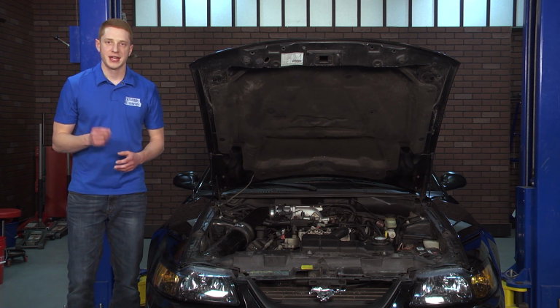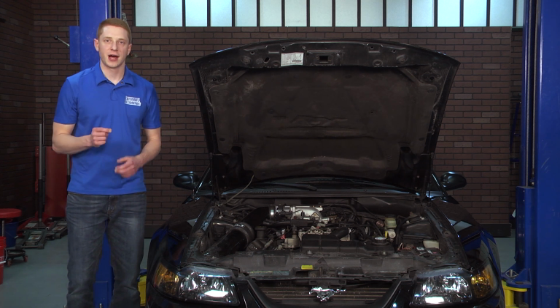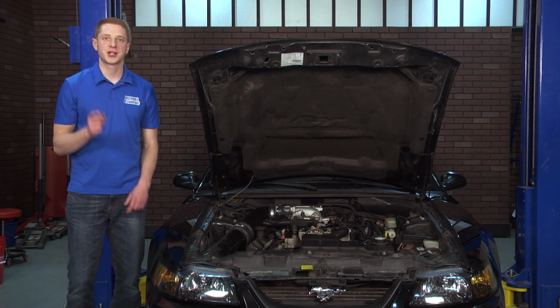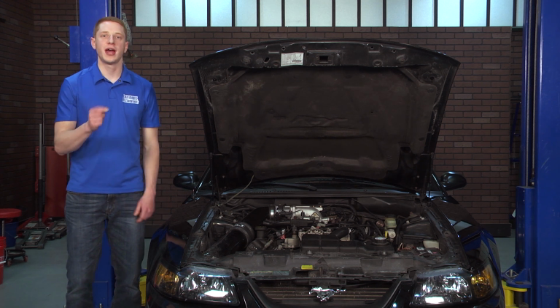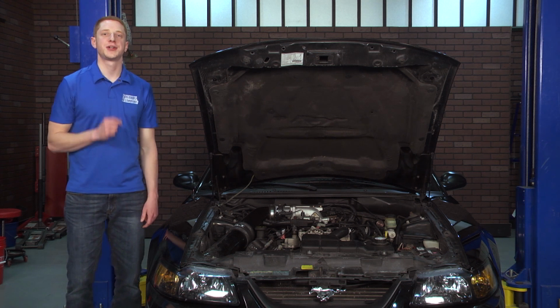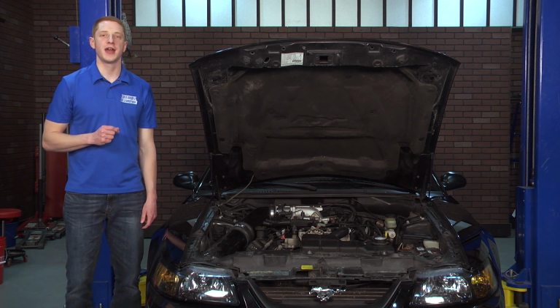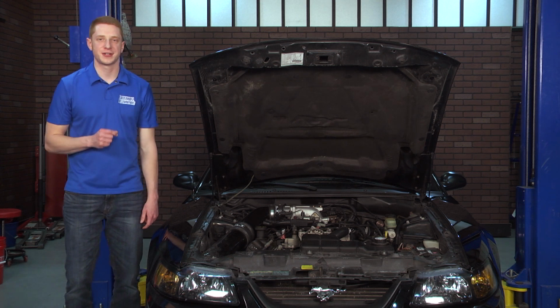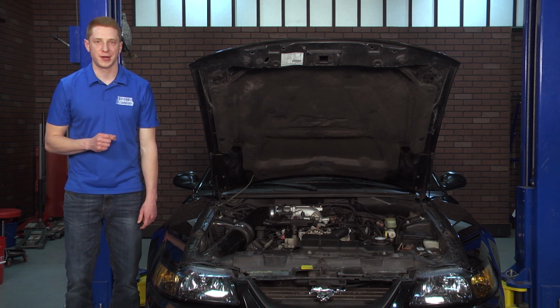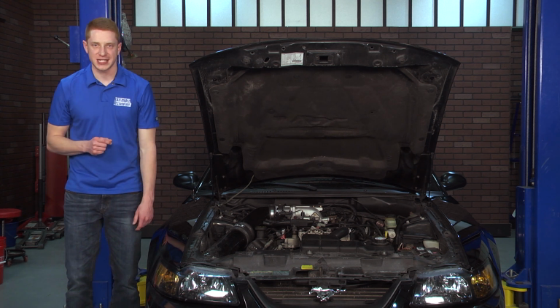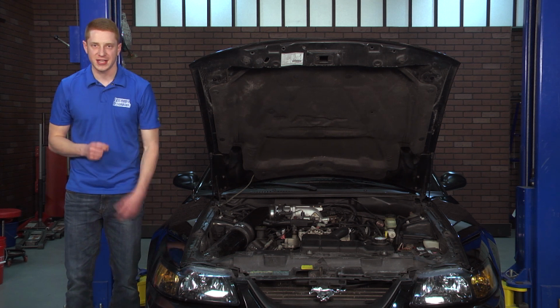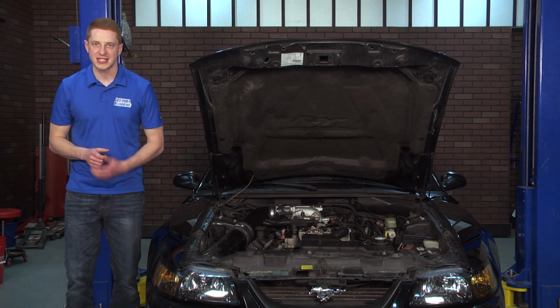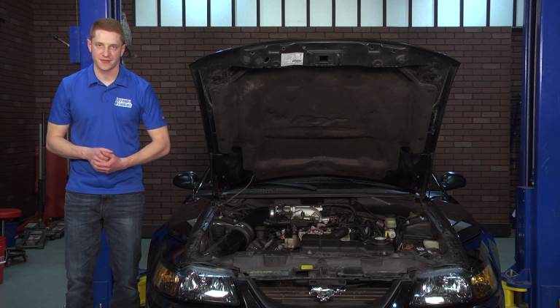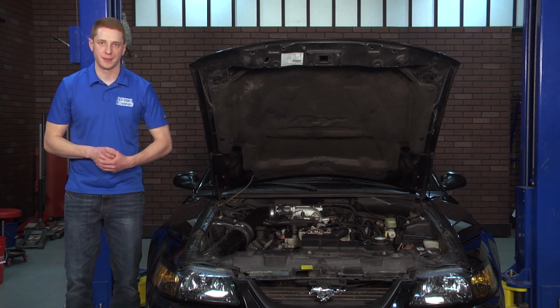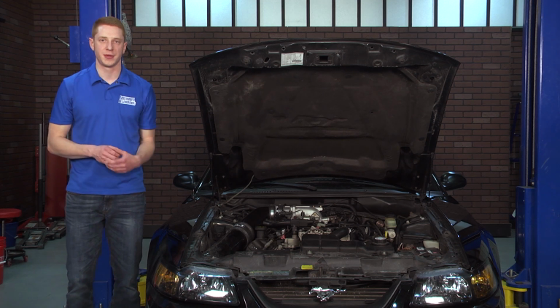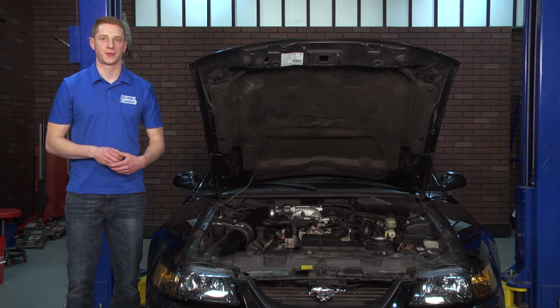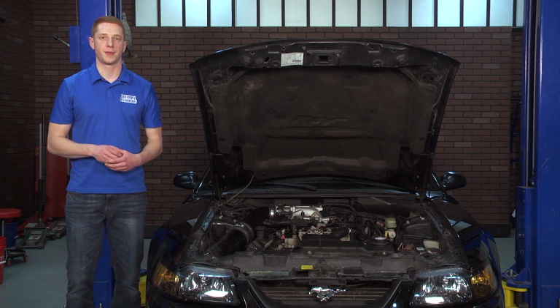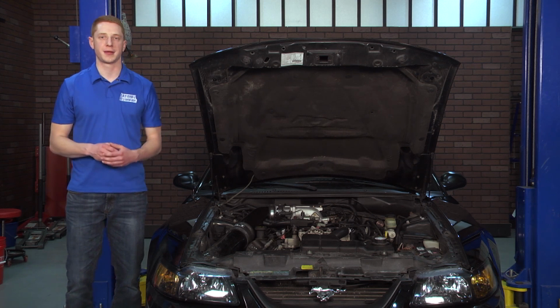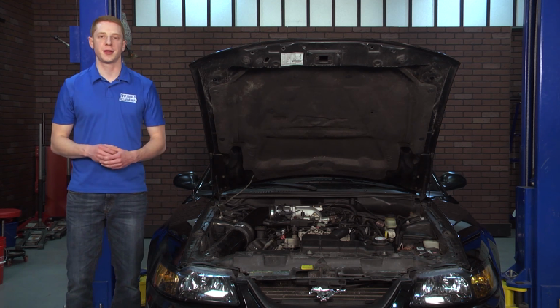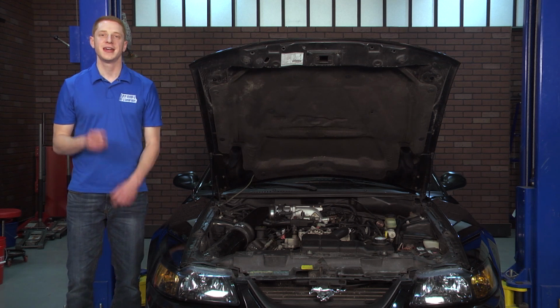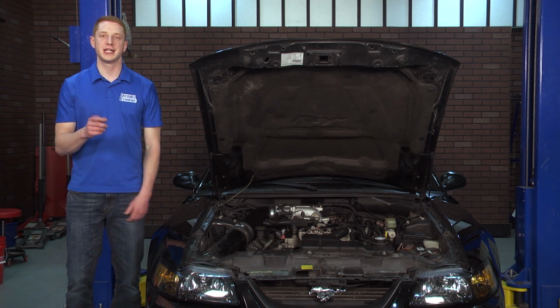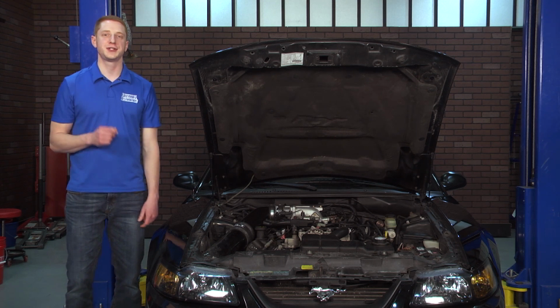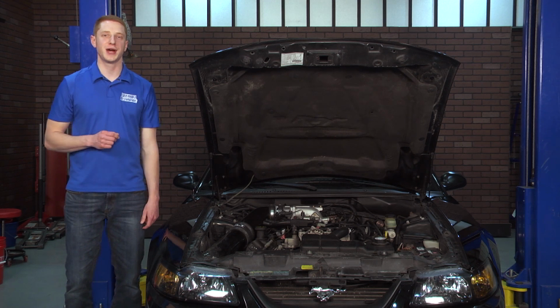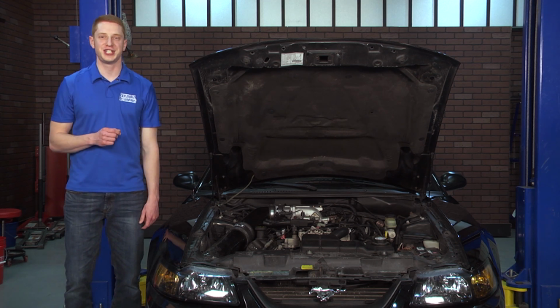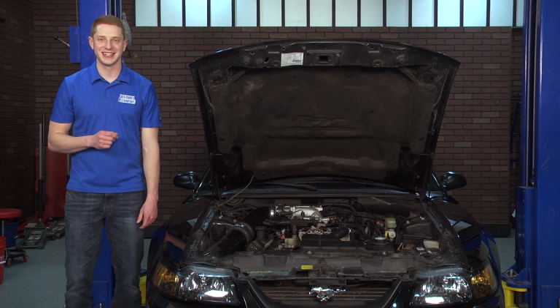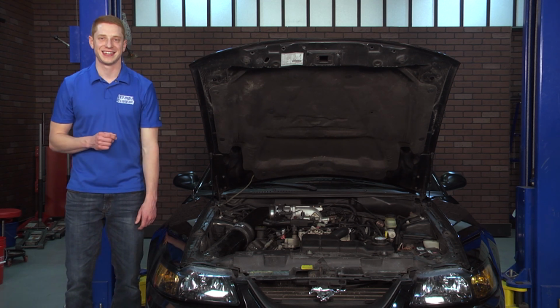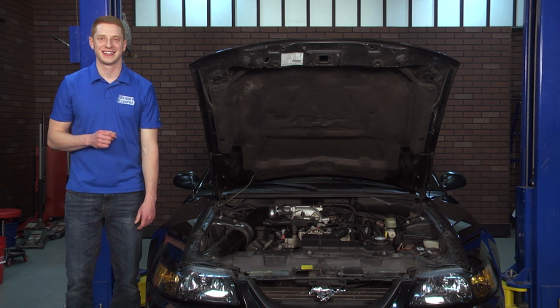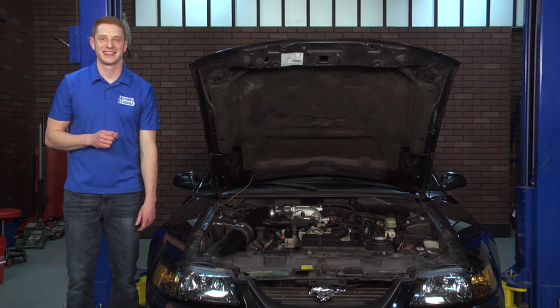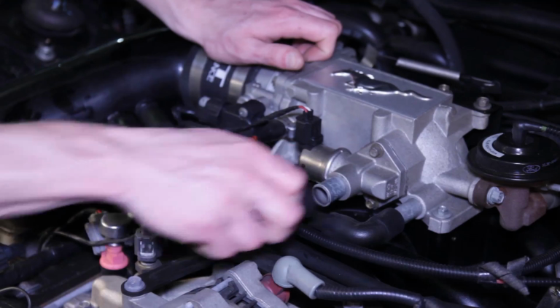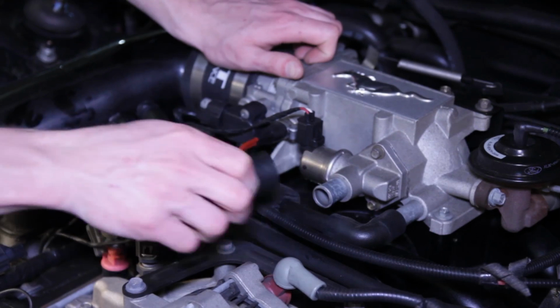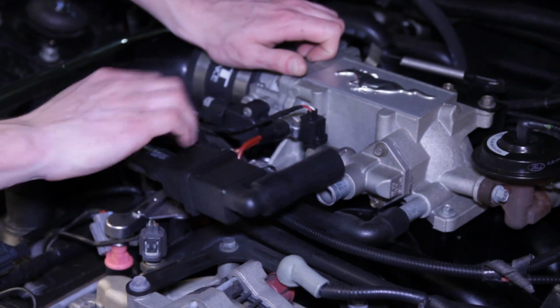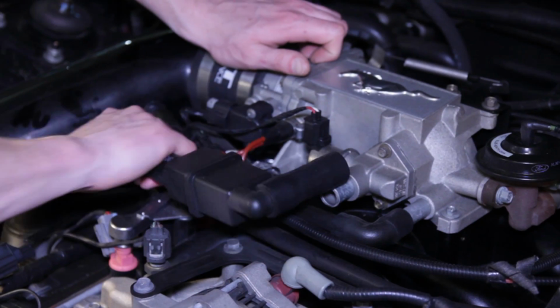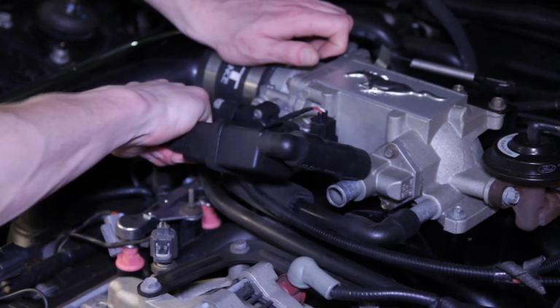Now let's go ahead and show you how to install the SVE 75mm throttle body and plenum into this New Edge GT. To begin installation, remove the vacuum line that connects the IAC to the intake elbow.